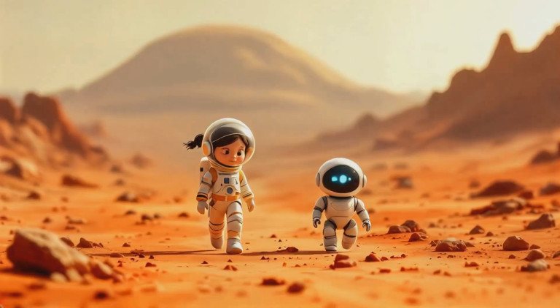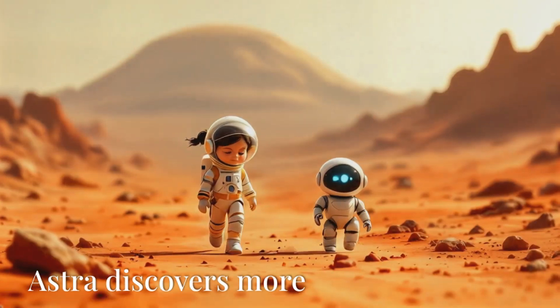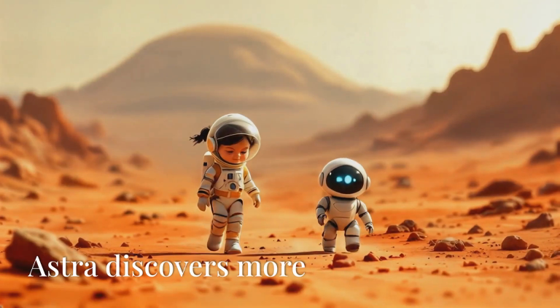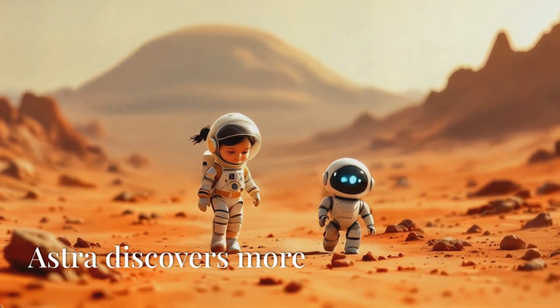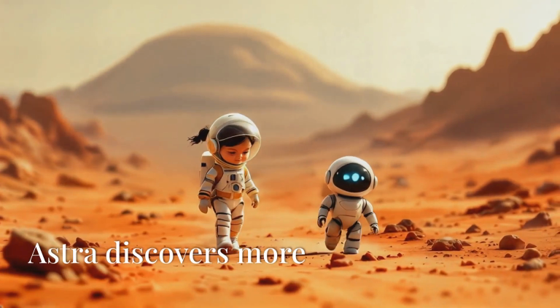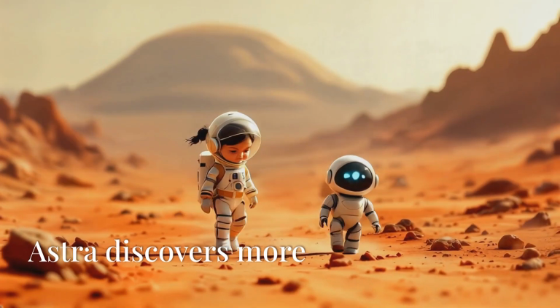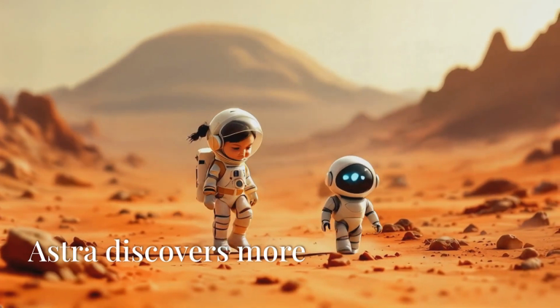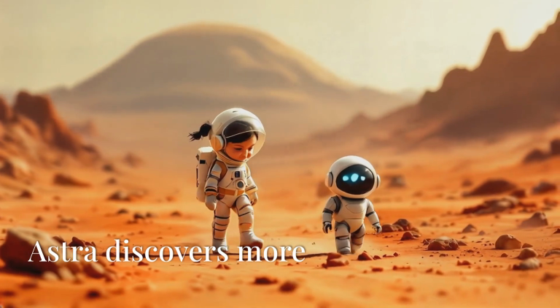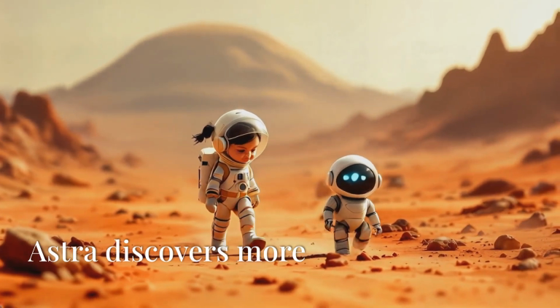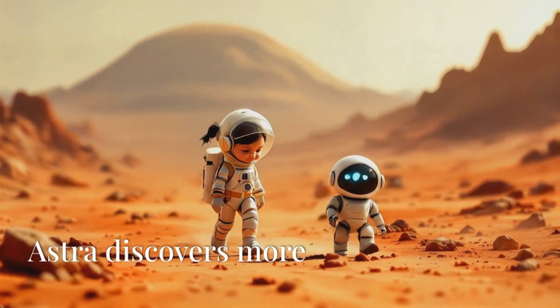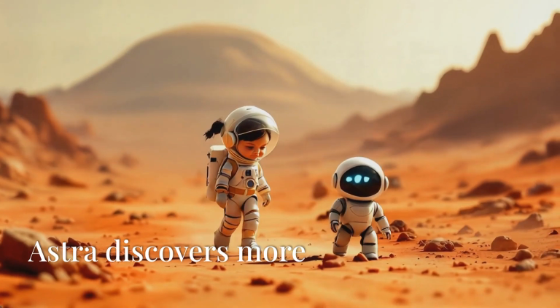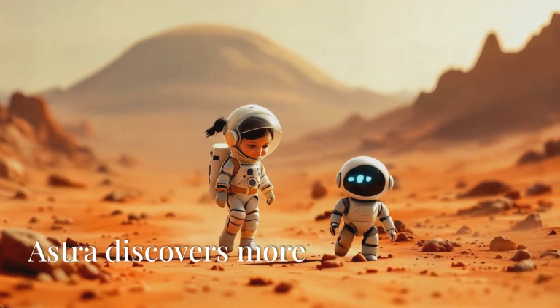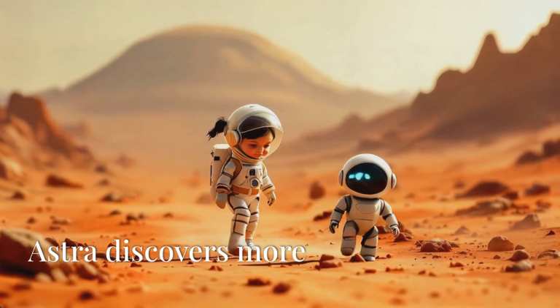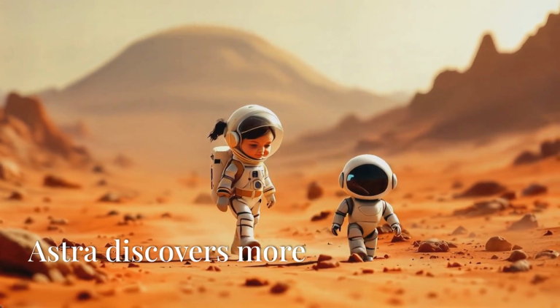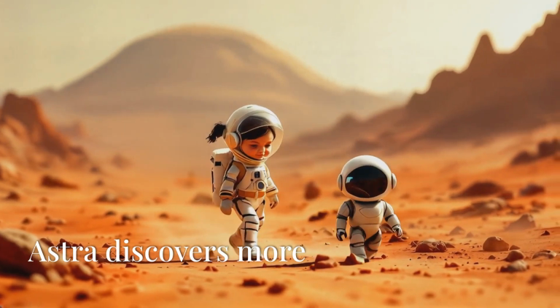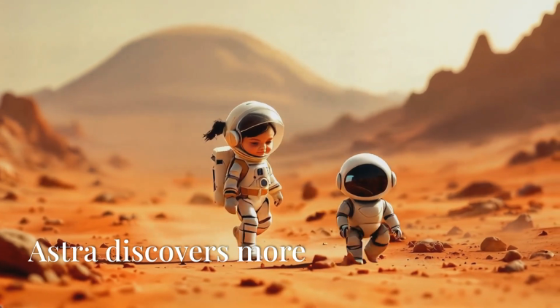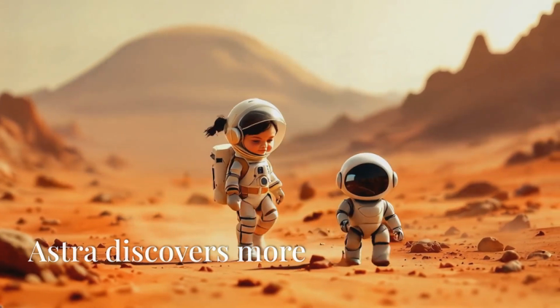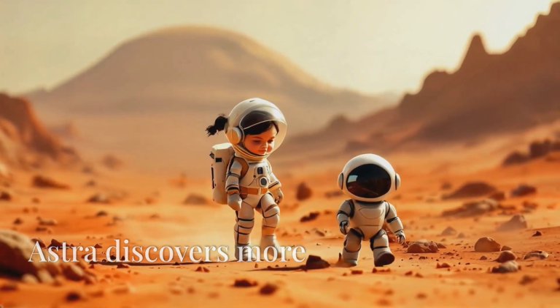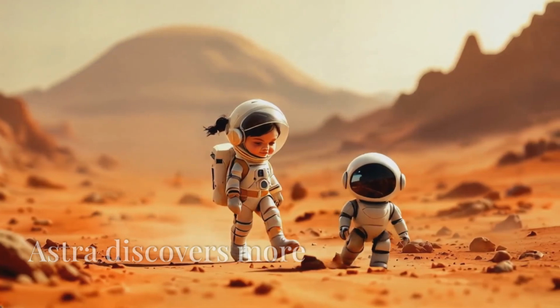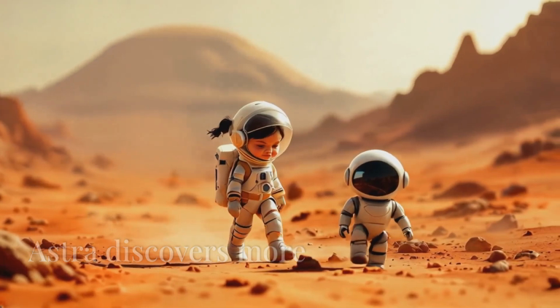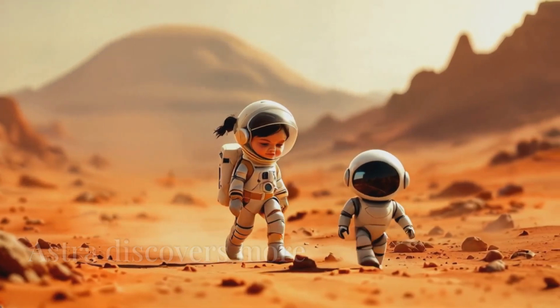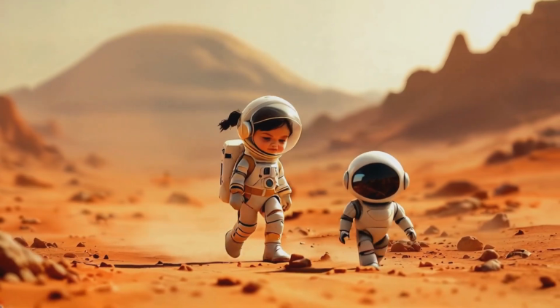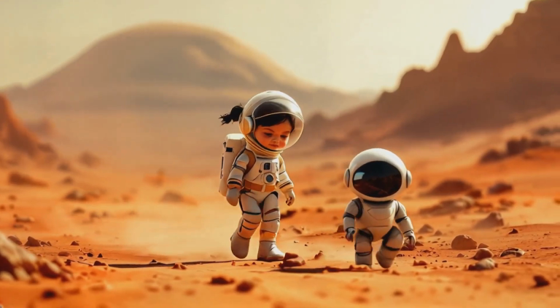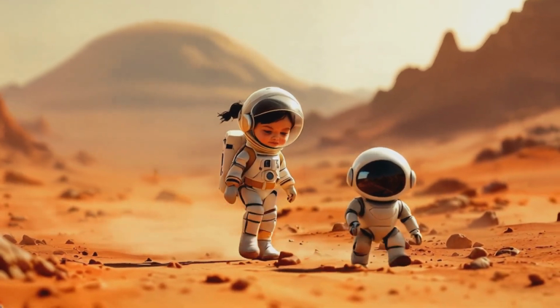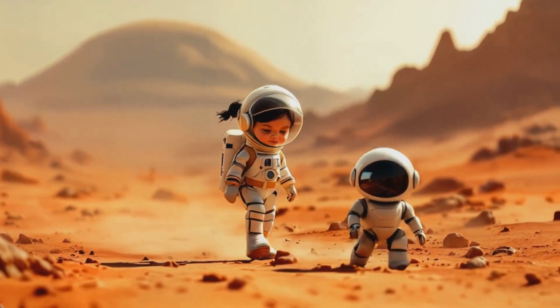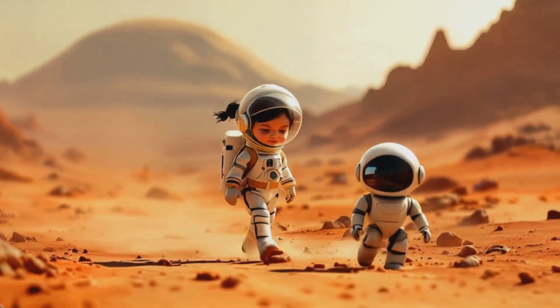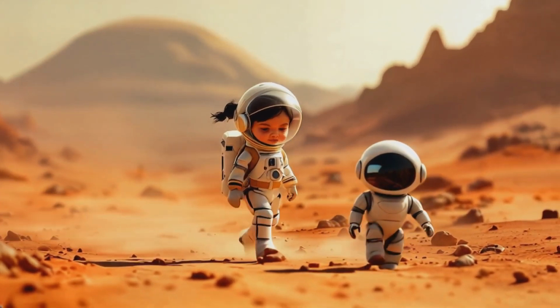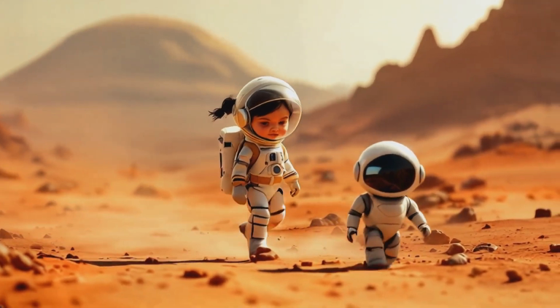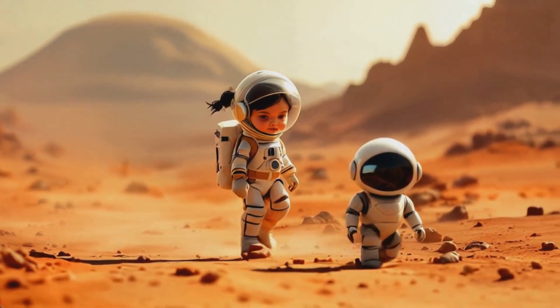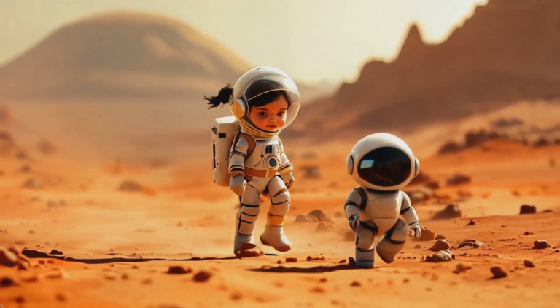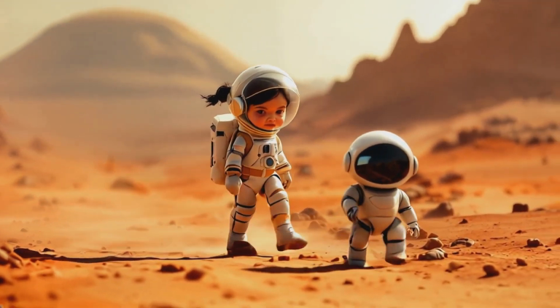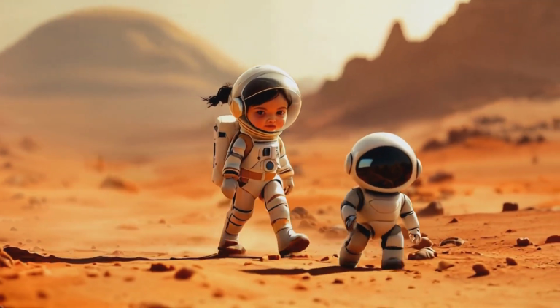Astra discovers craters on Mars' surface, old riverbeds, and clues suggesting Mars may have once had water.